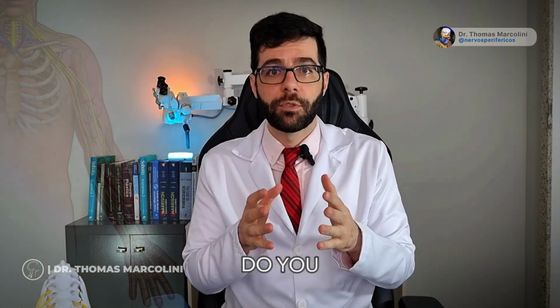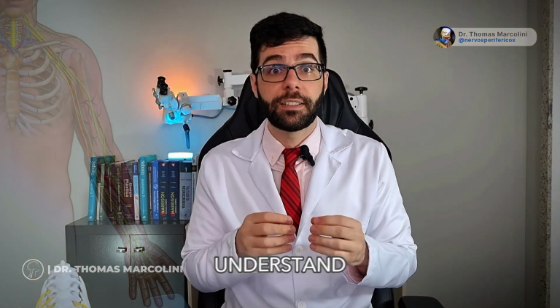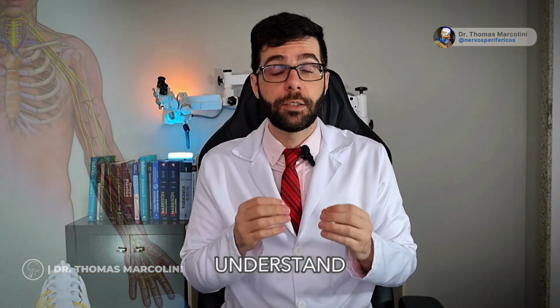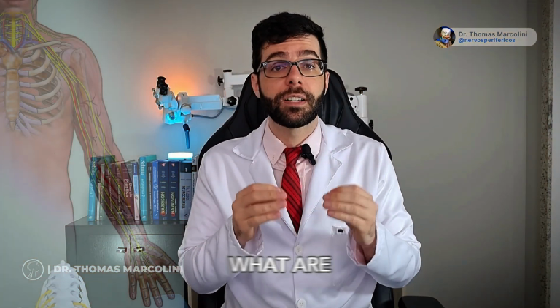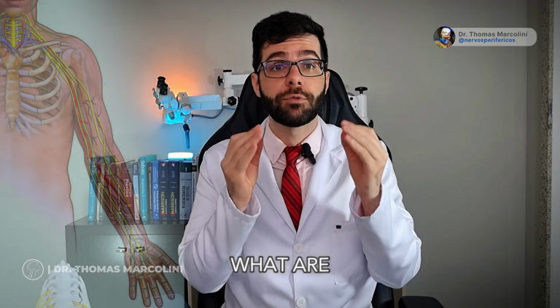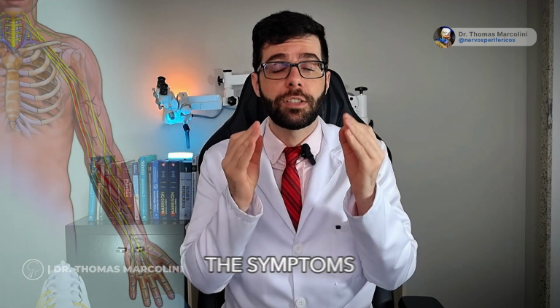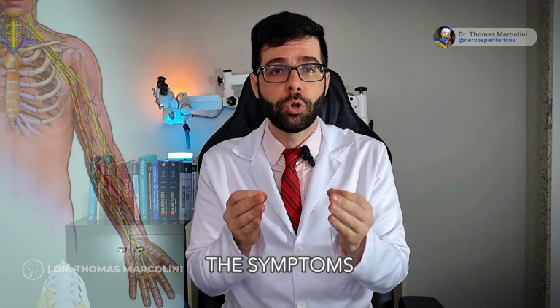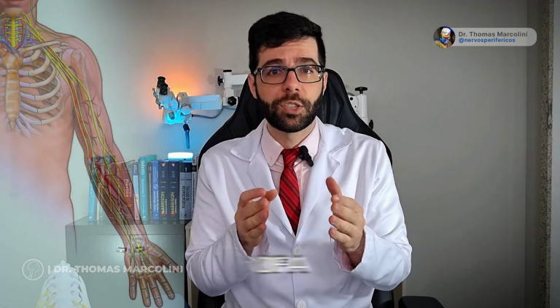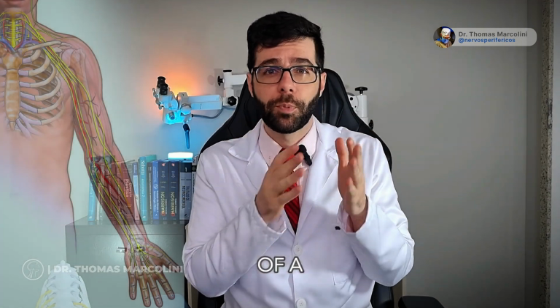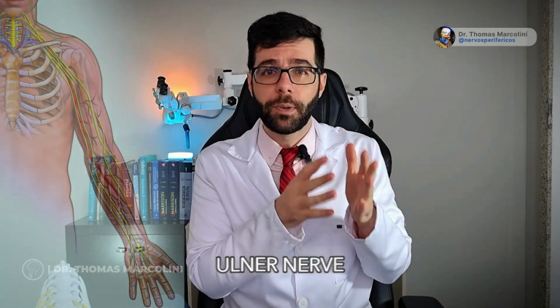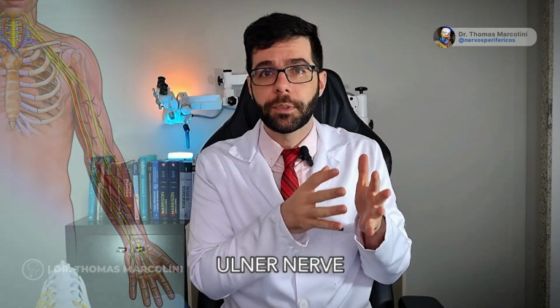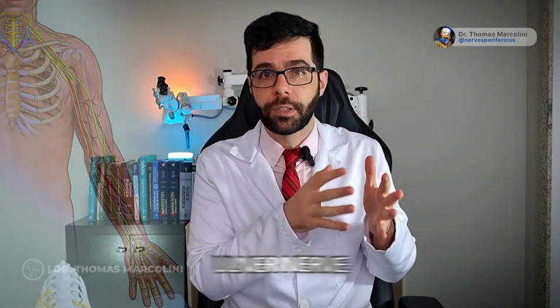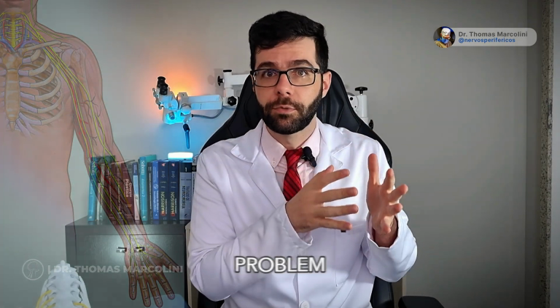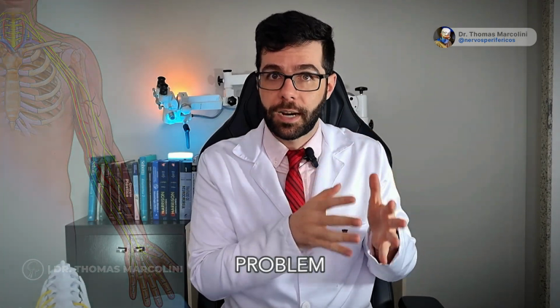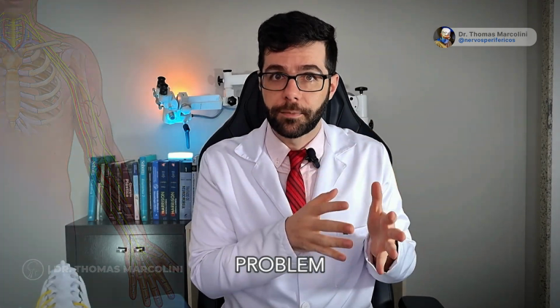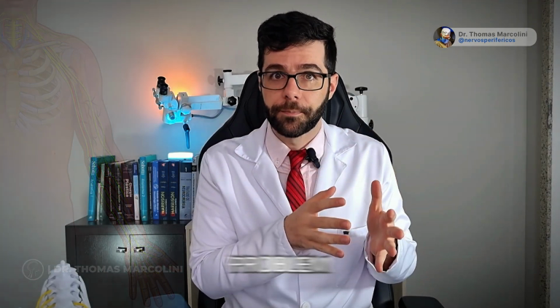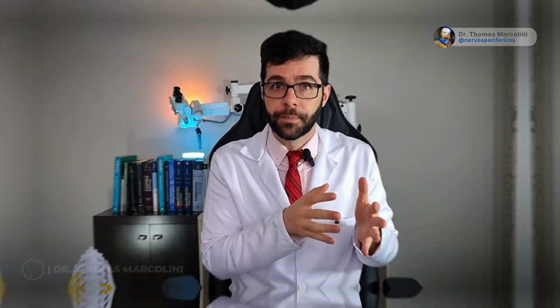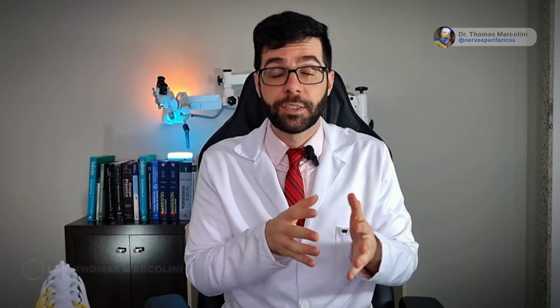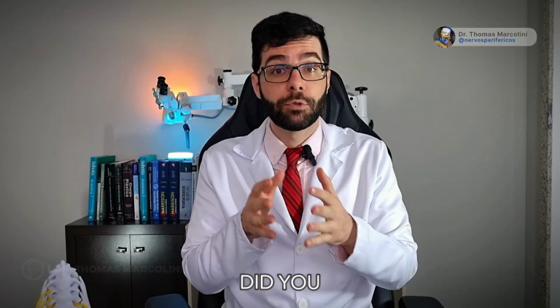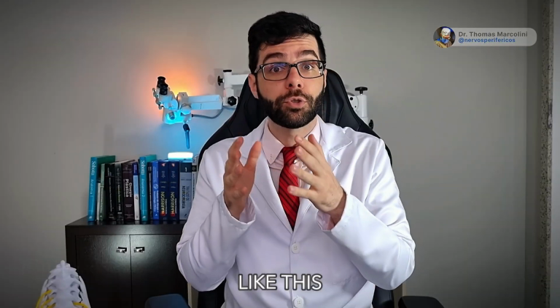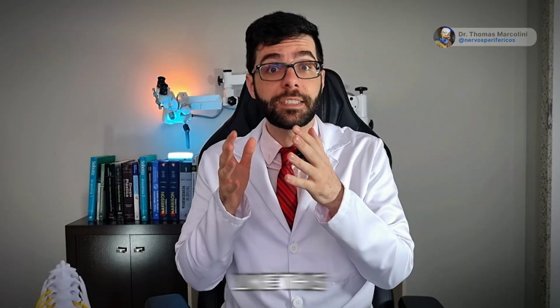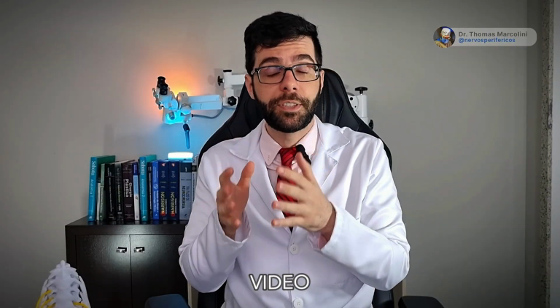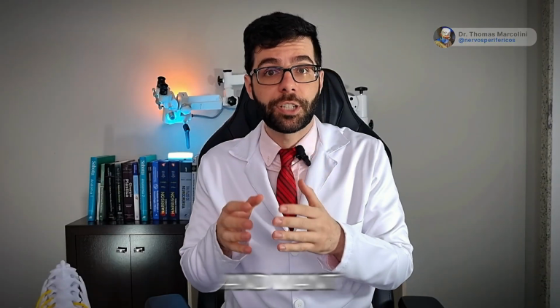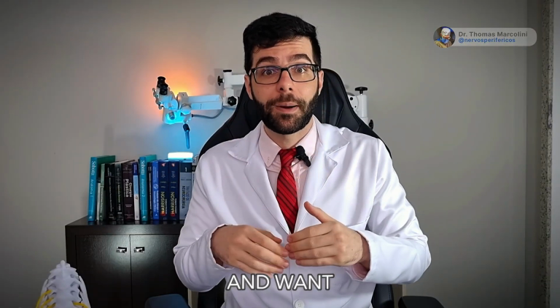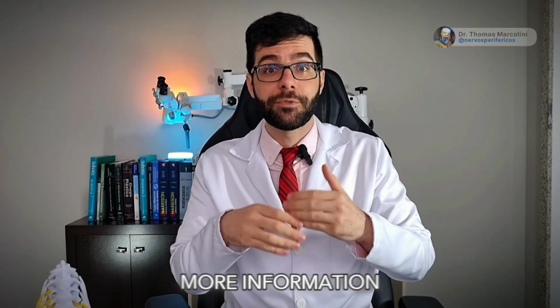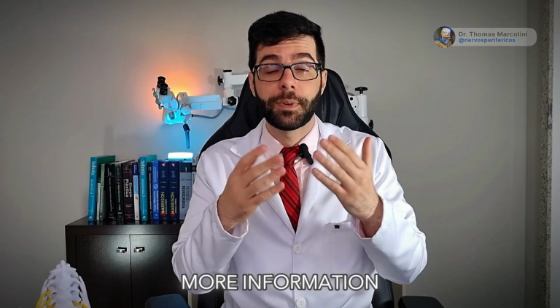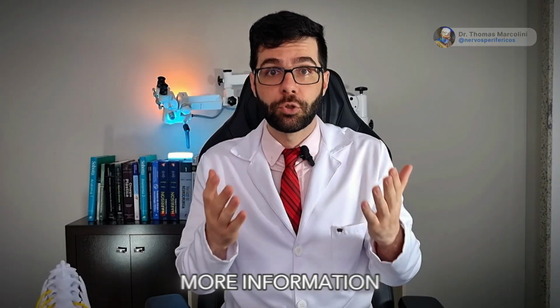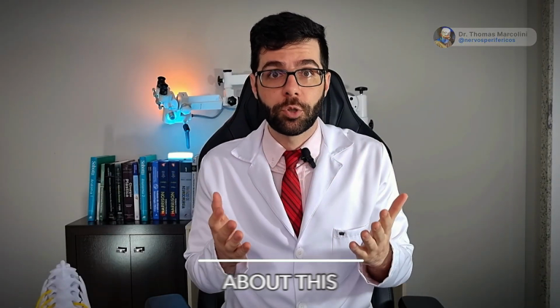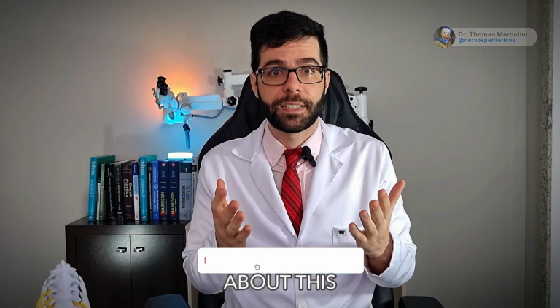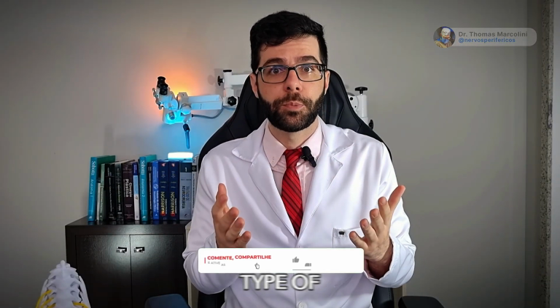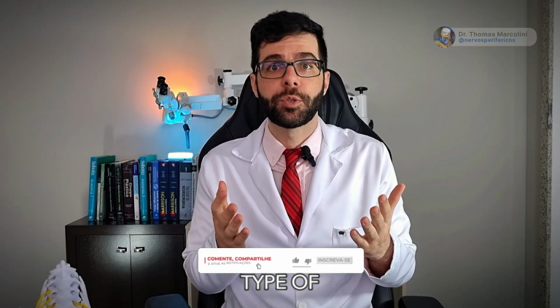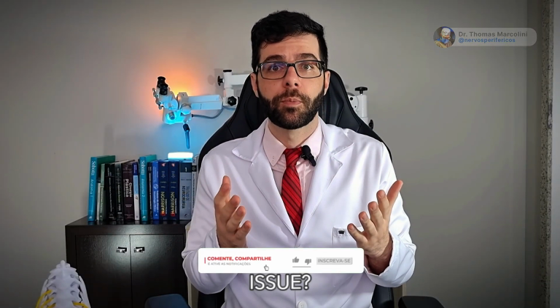Did you understand what the symptoms of an ulnar nerve problem are? Did you like this video and want more information about this type of issue?